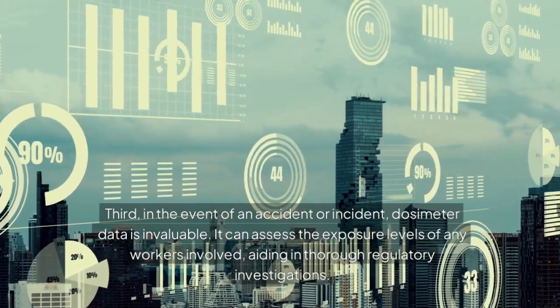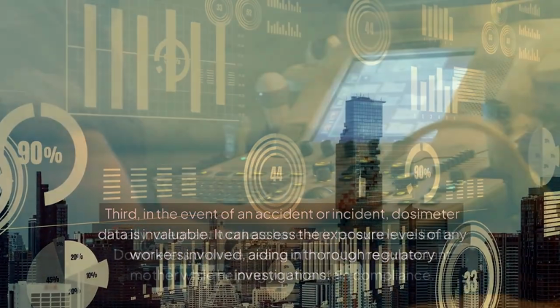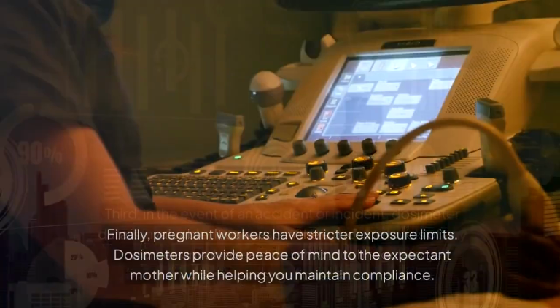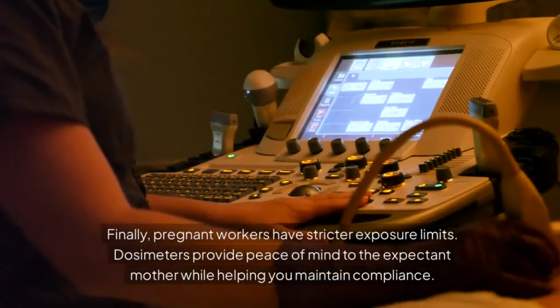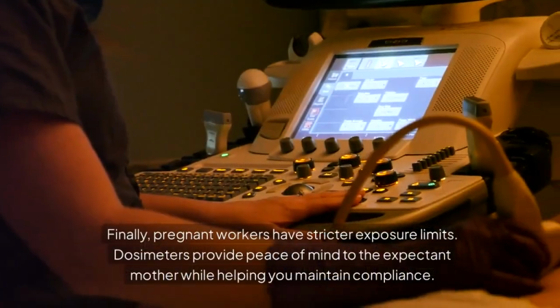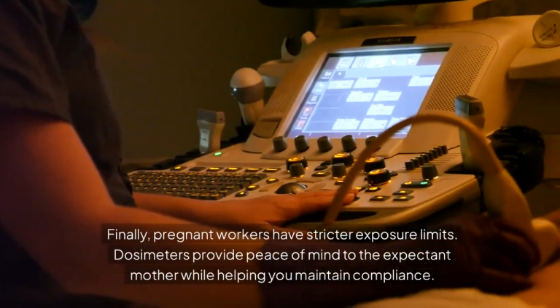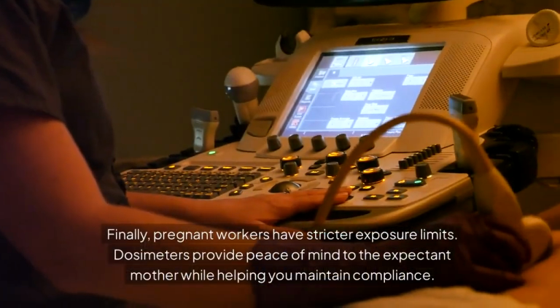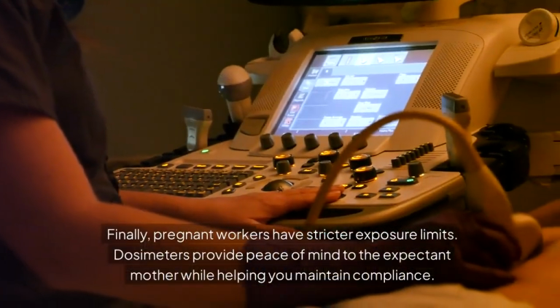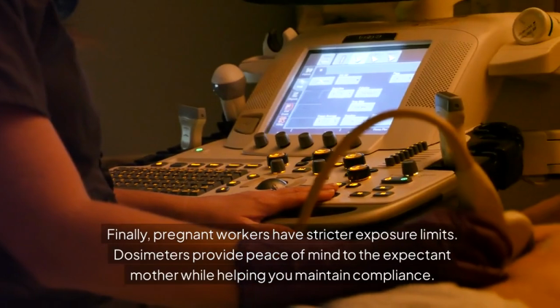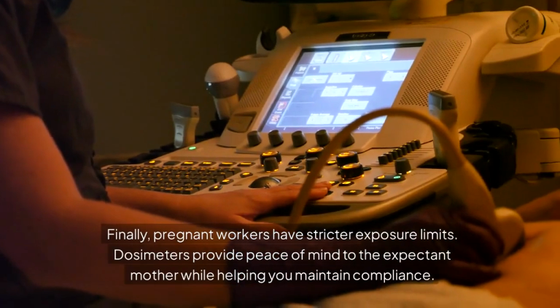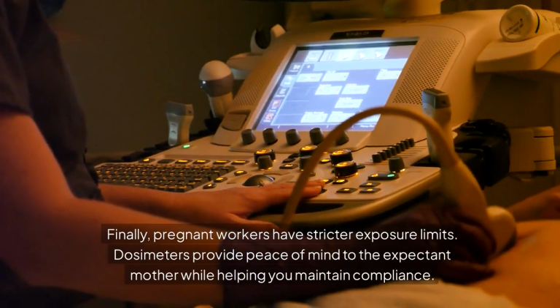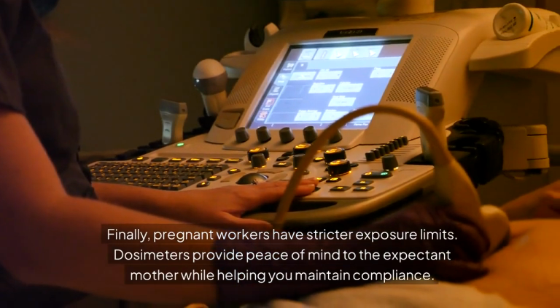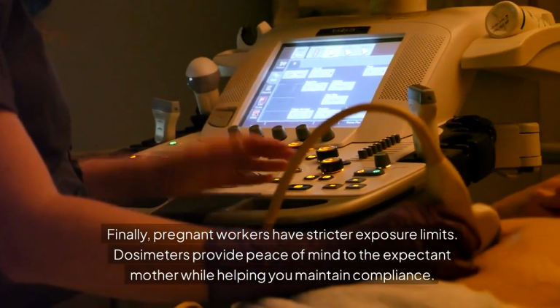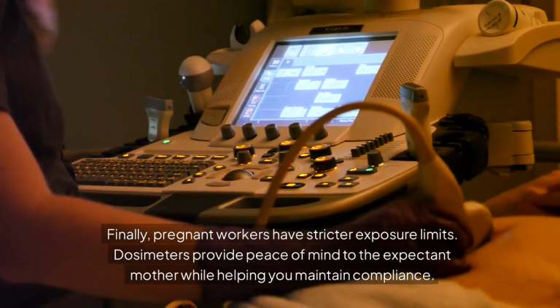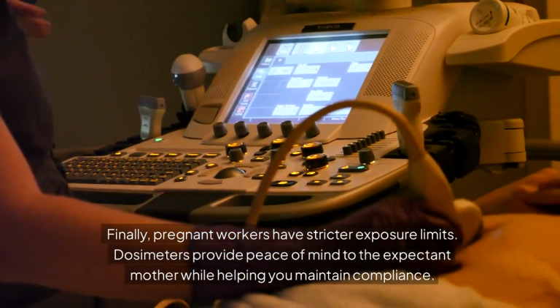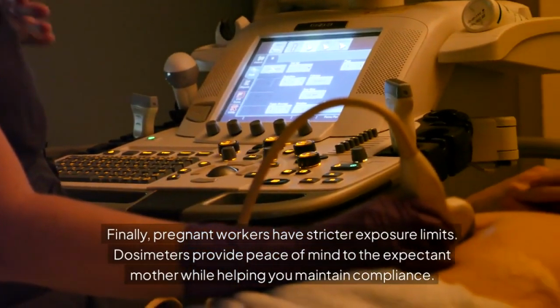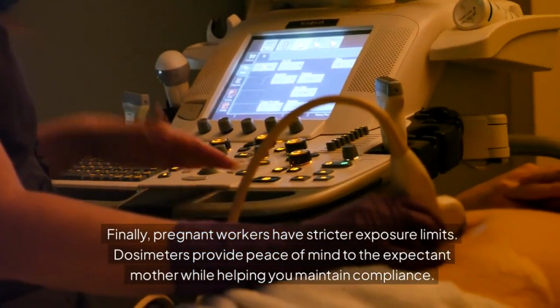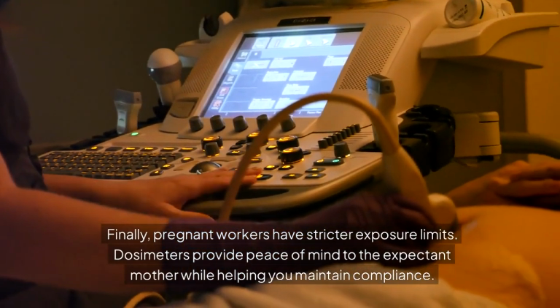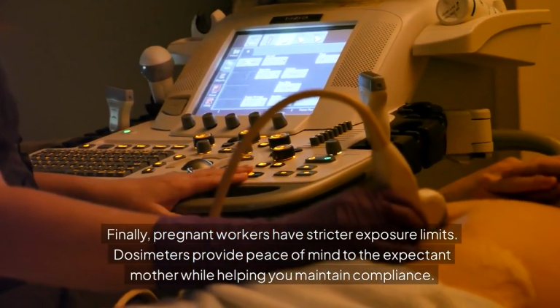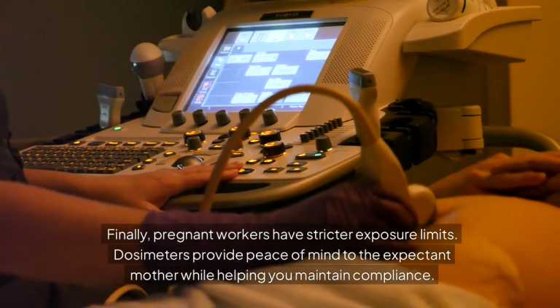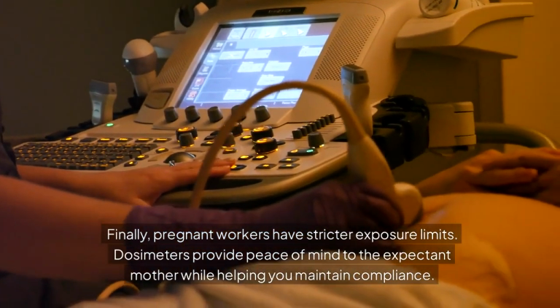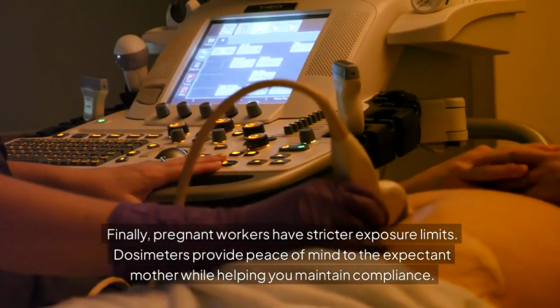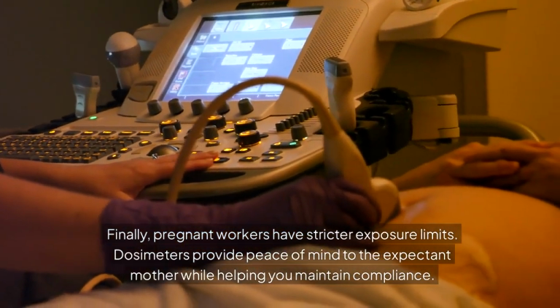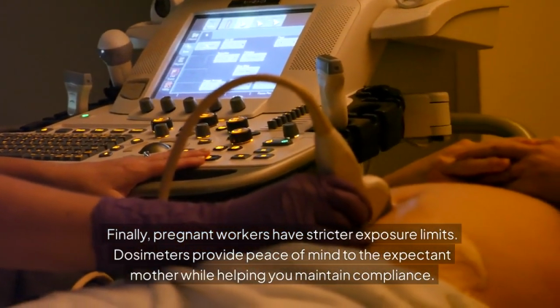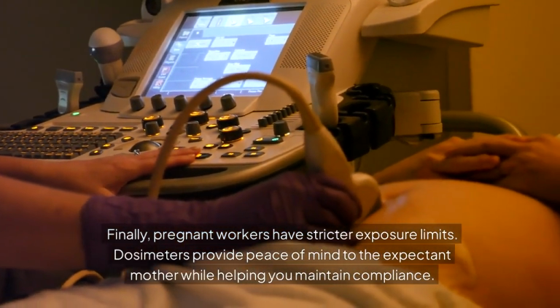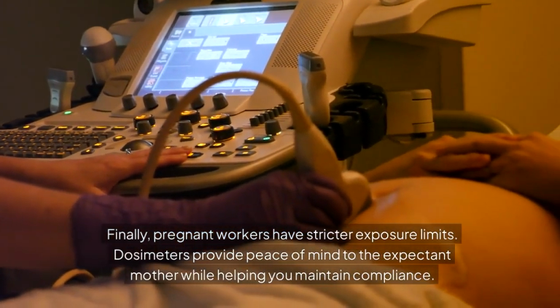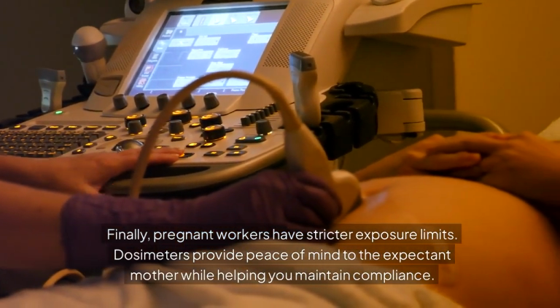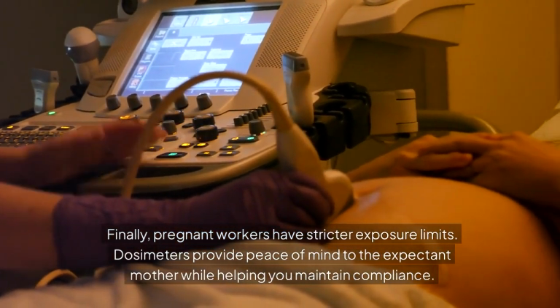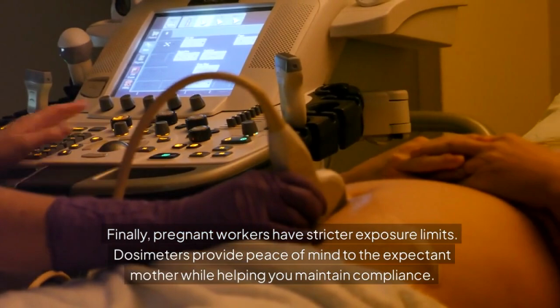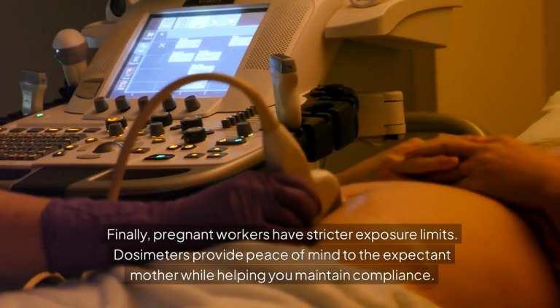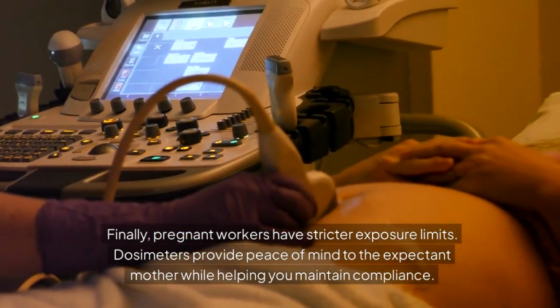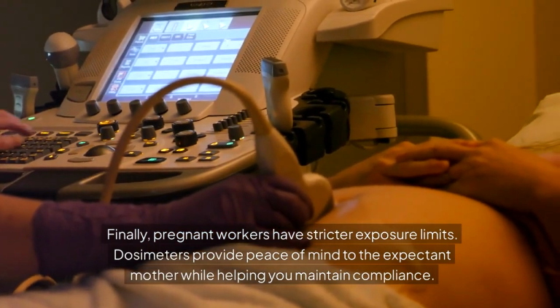Finally, pregnant workers have stricter exposure limits. Dosimeters provide peace of mind to the expectant mother while helping you maintain compliance.